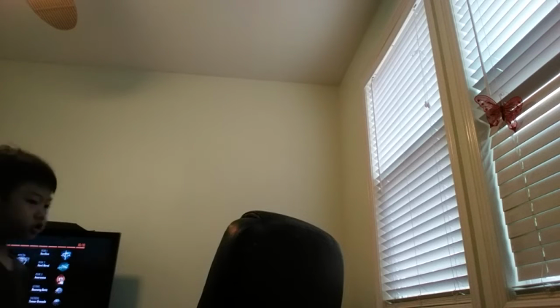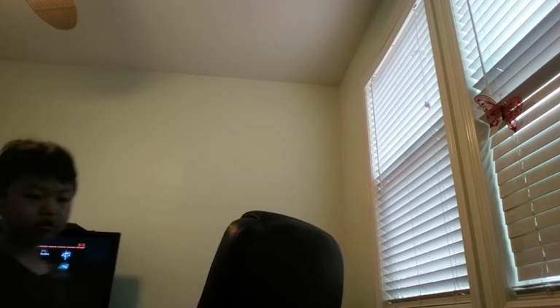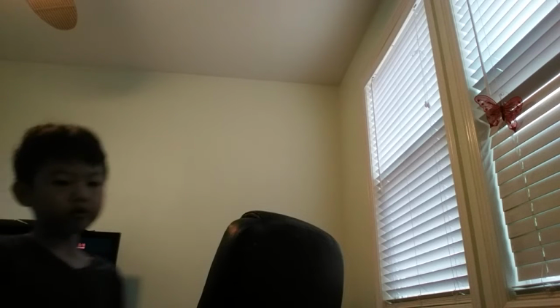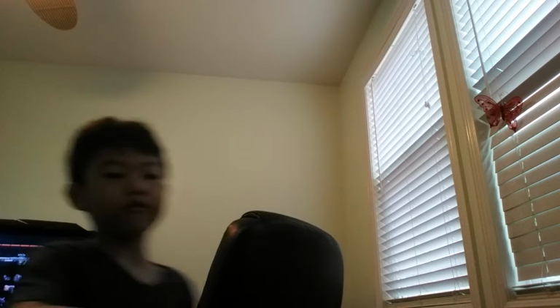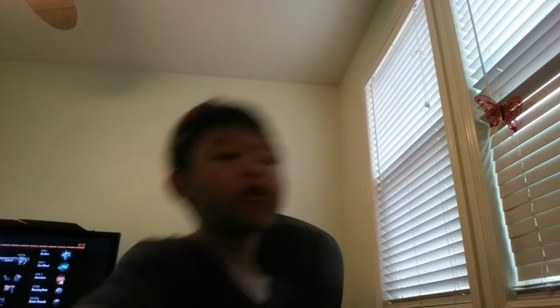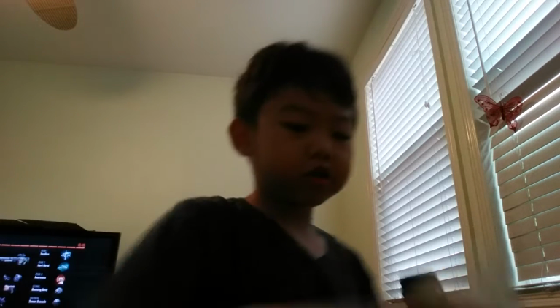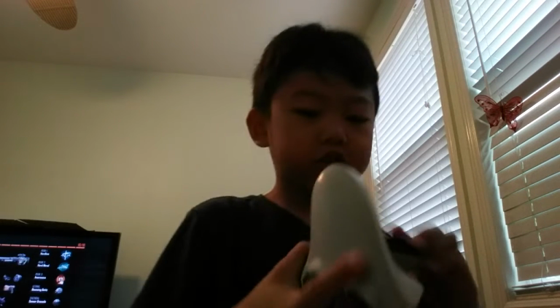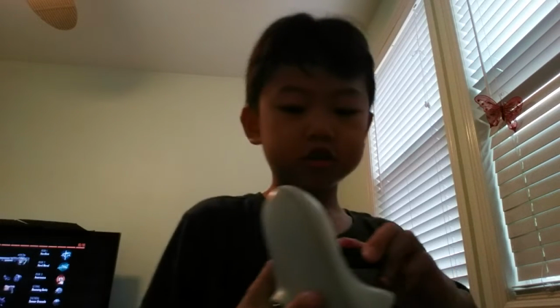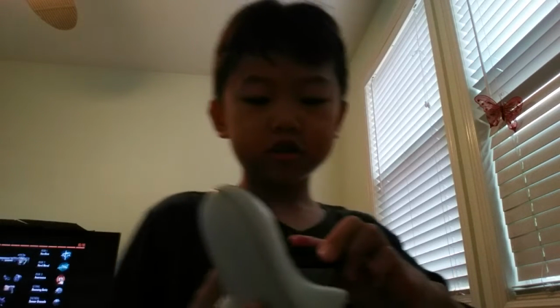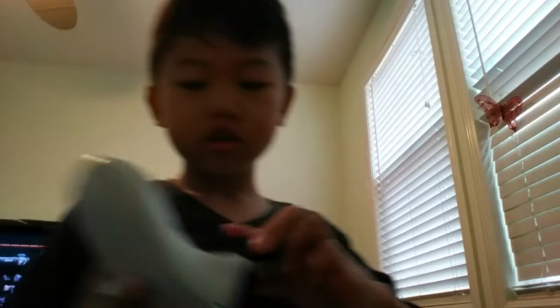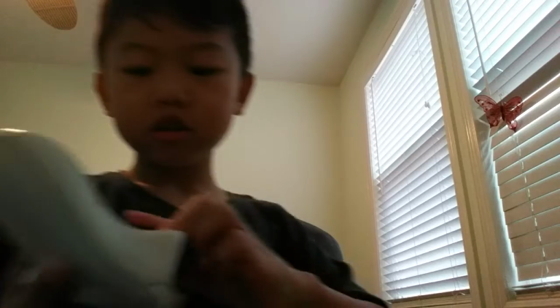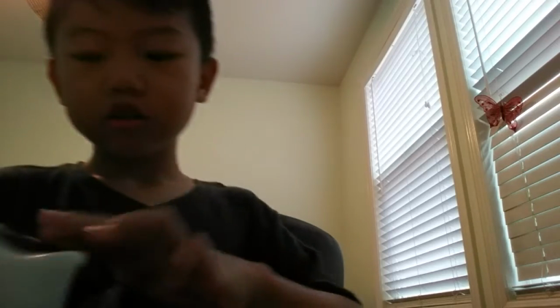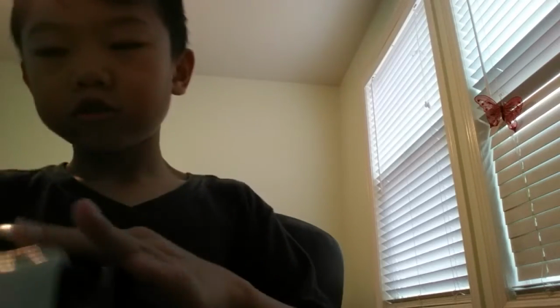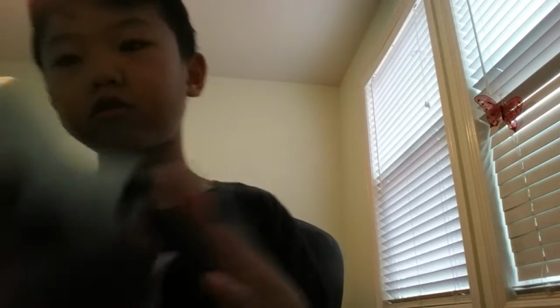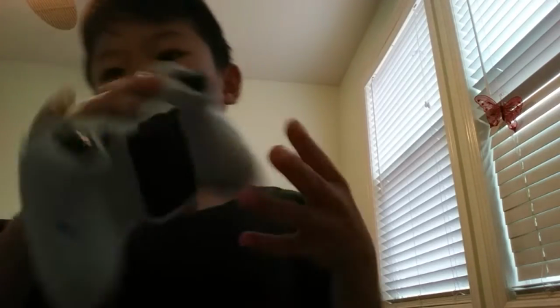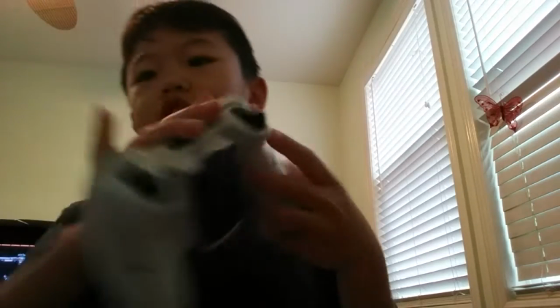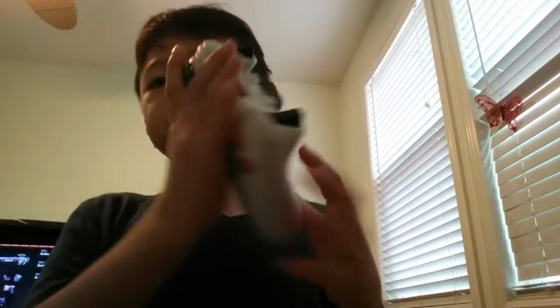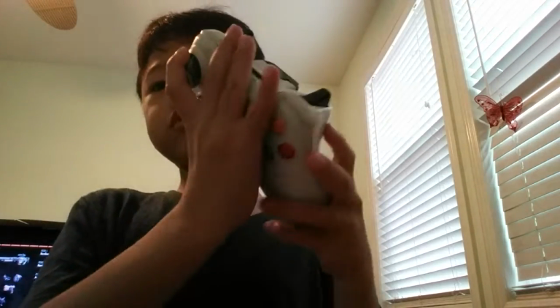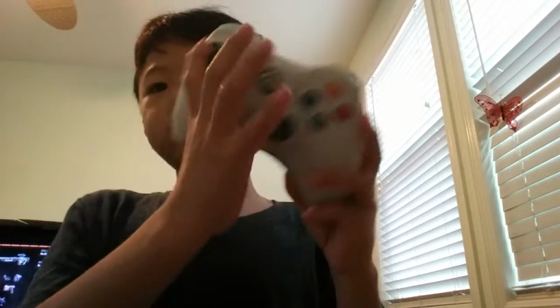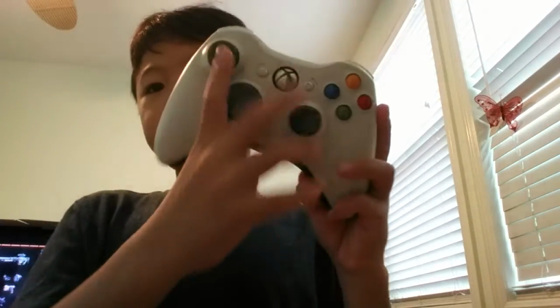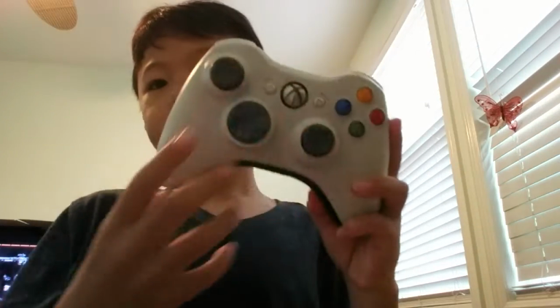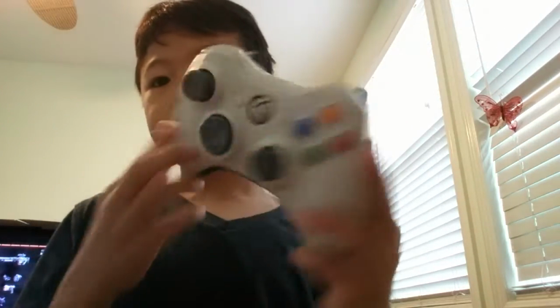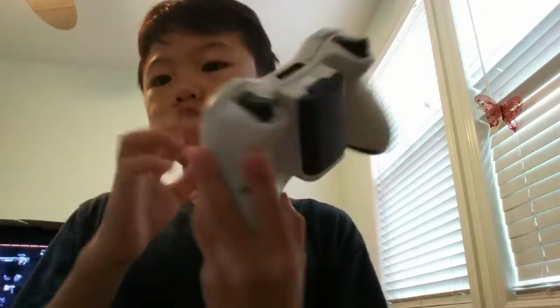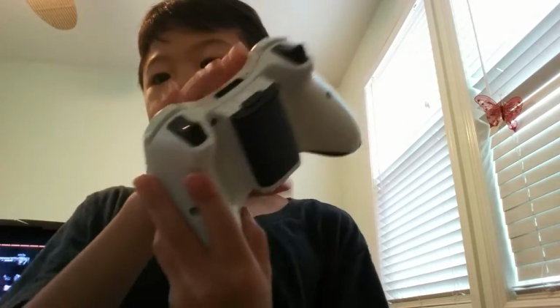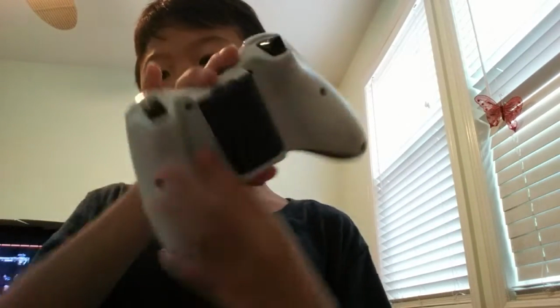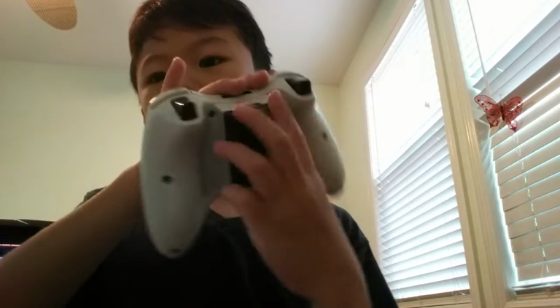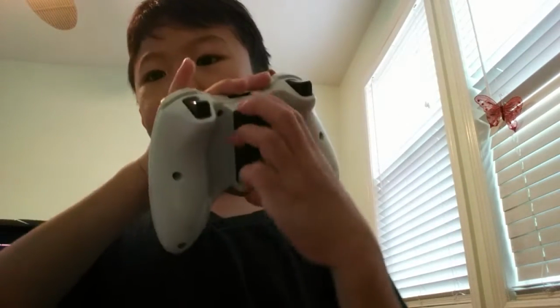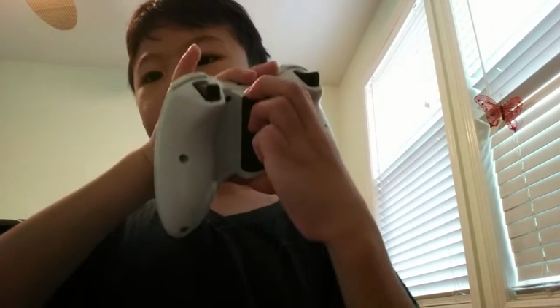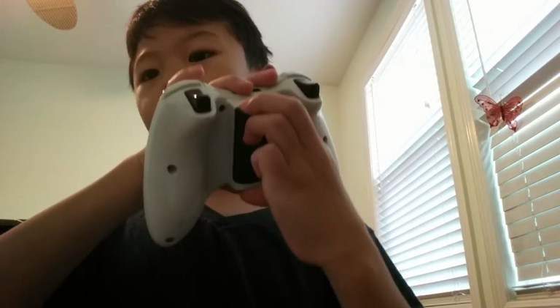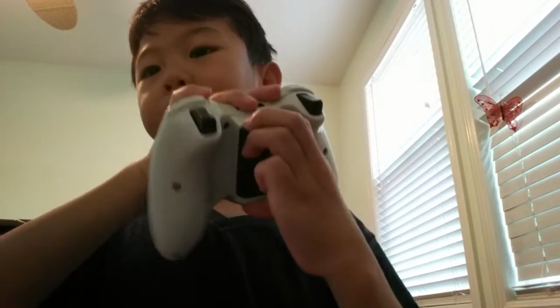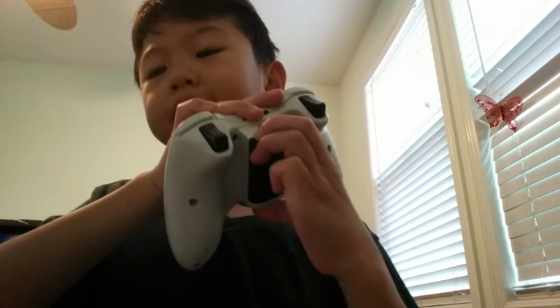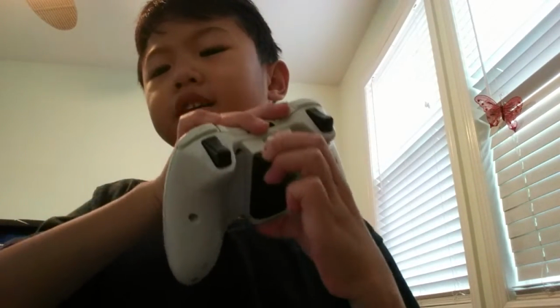So first, you want to get the controller, turn it over, and open it.